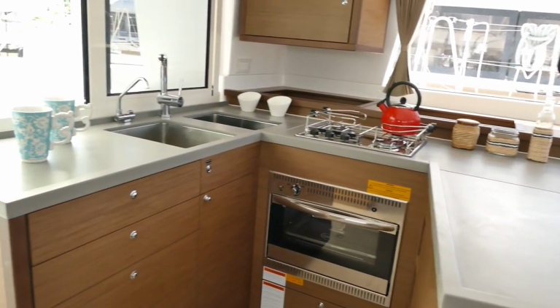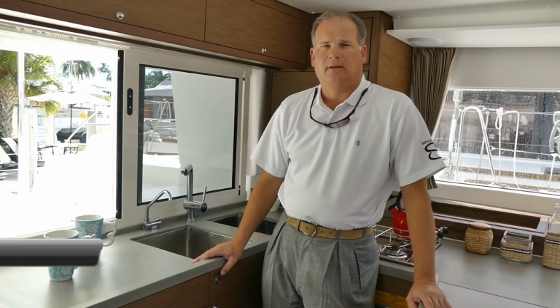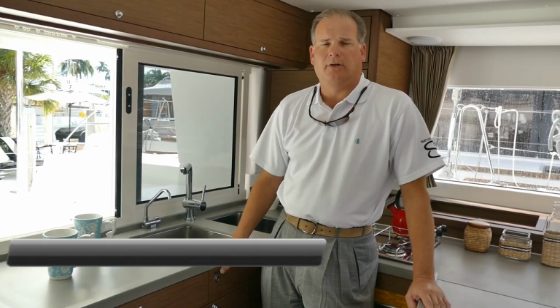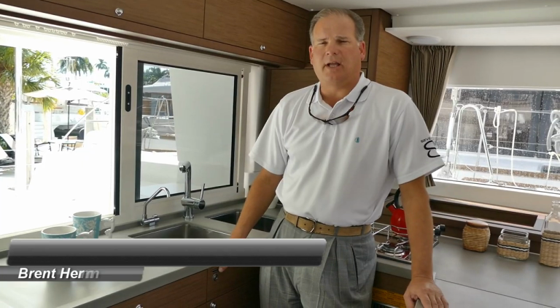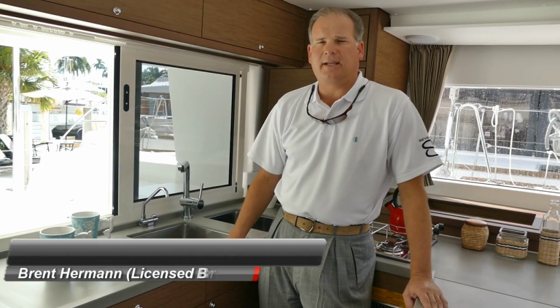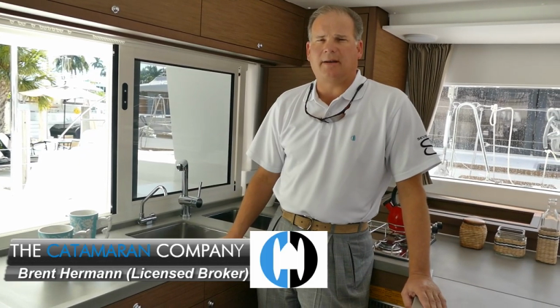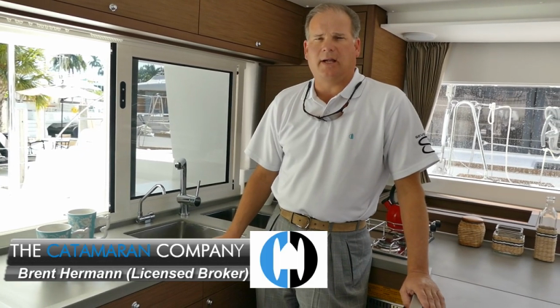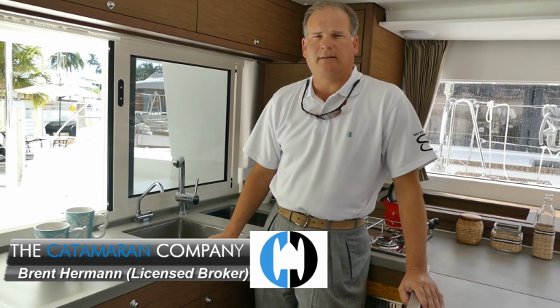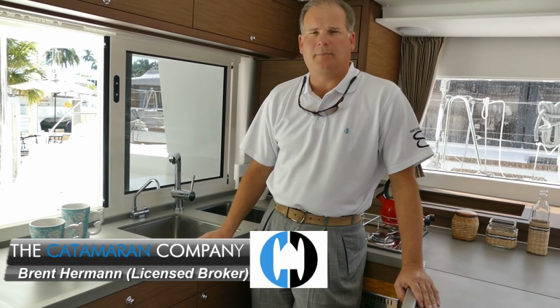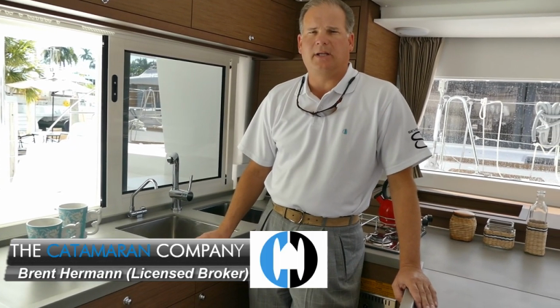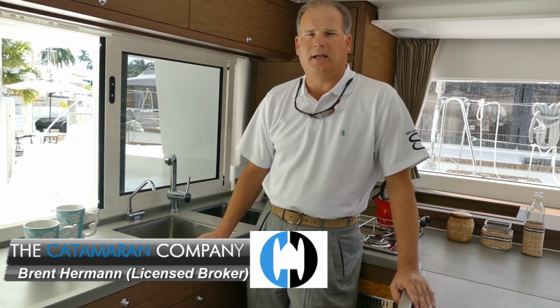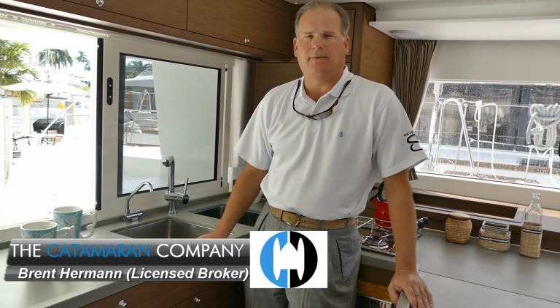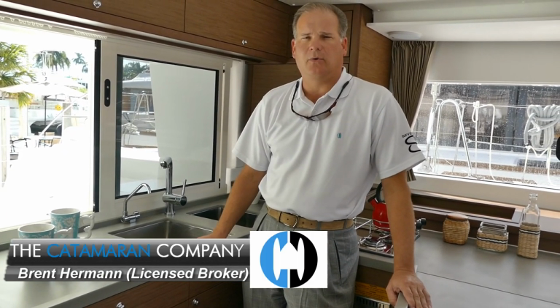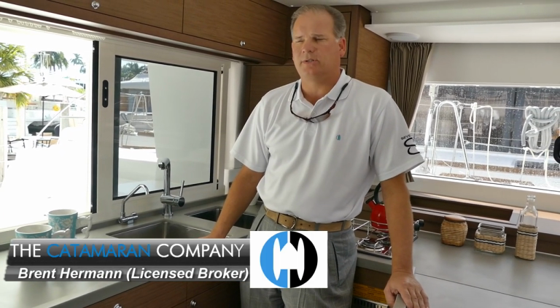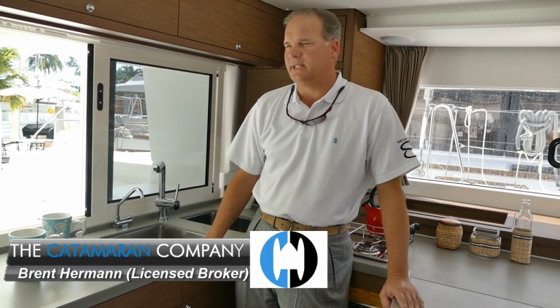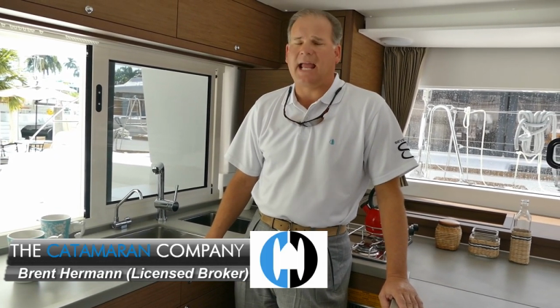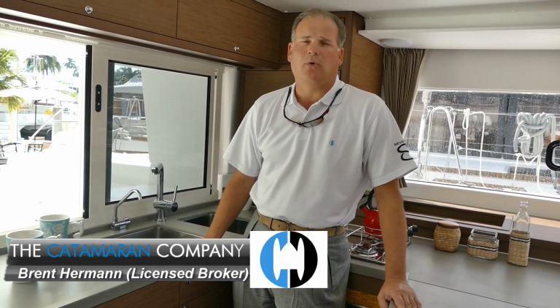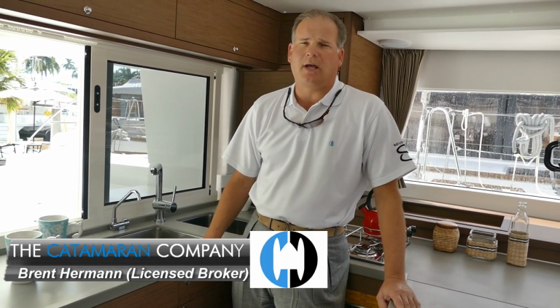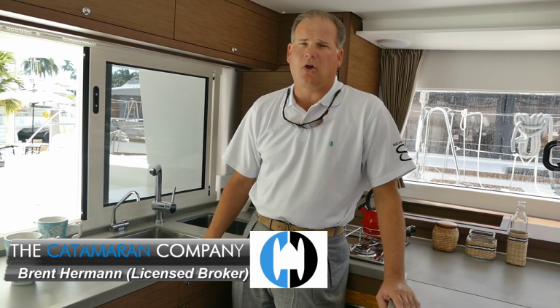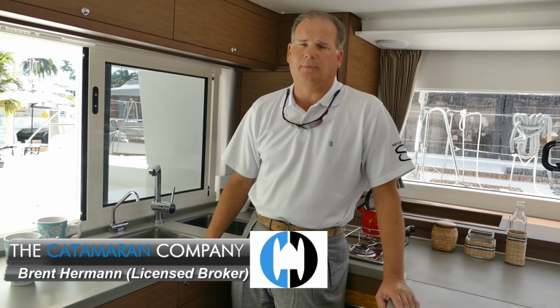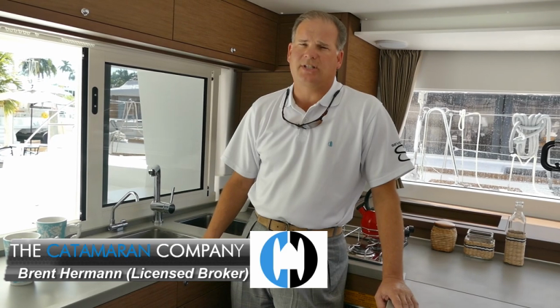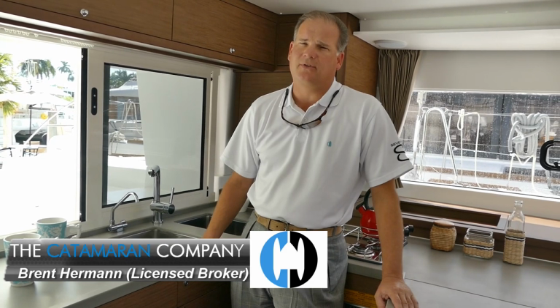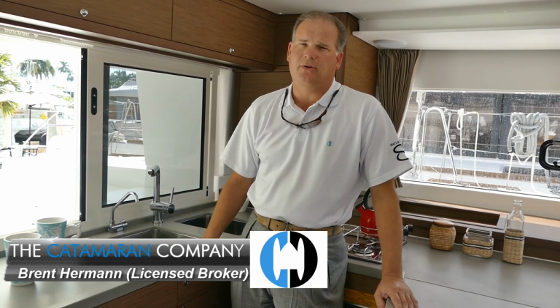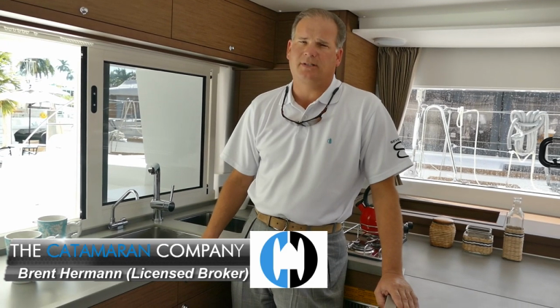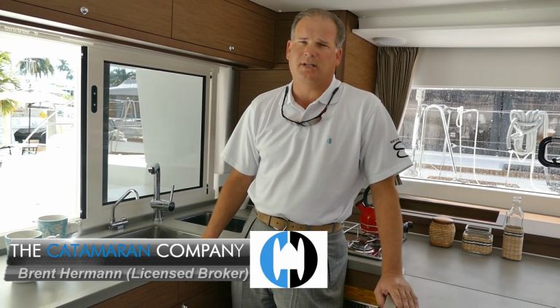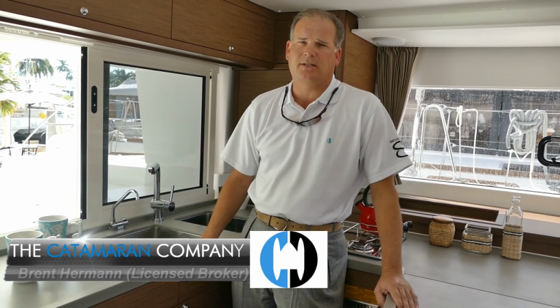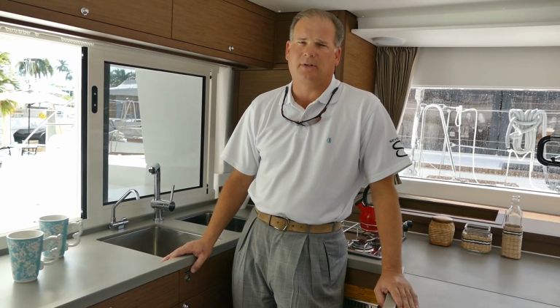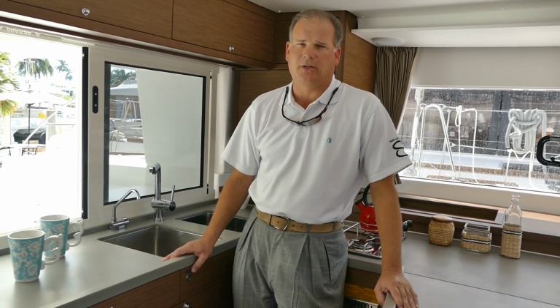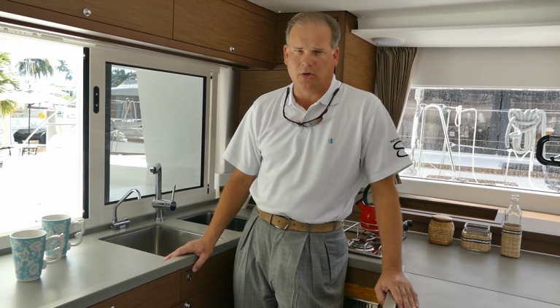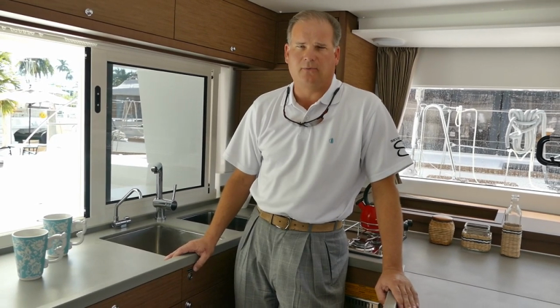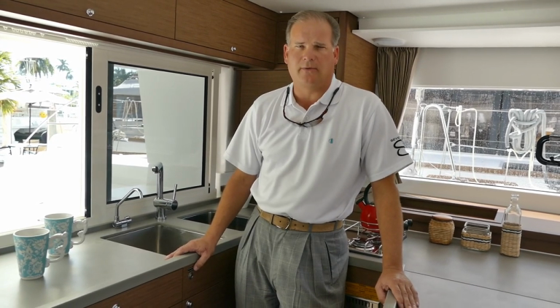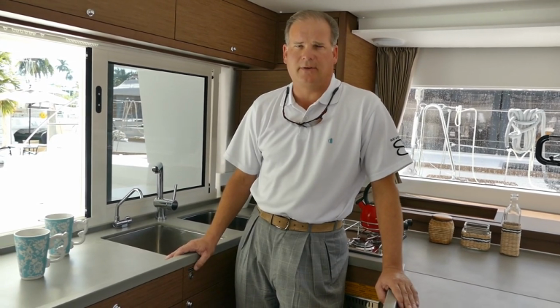Good day, Cataran Company viewers. Today we're on hull number 736 of the Lagoon 450.